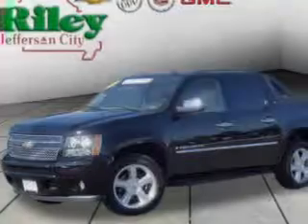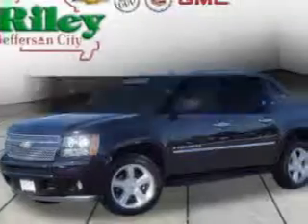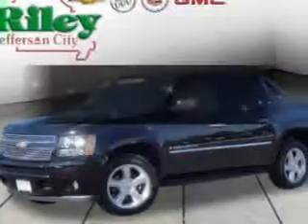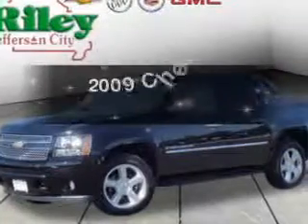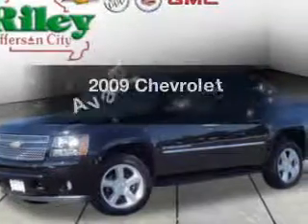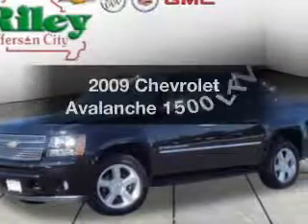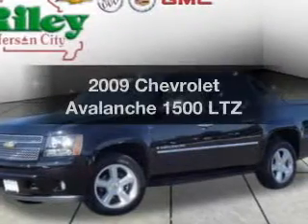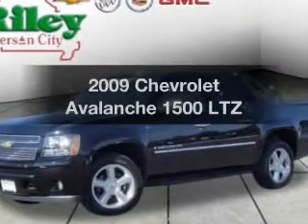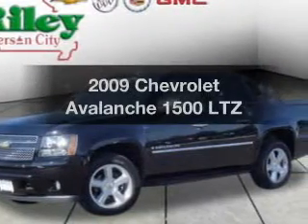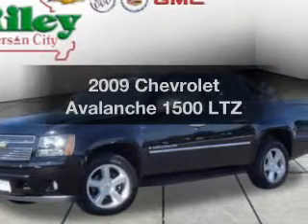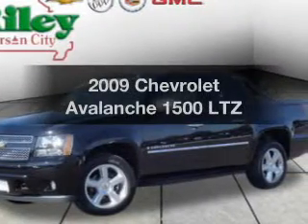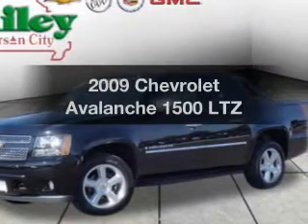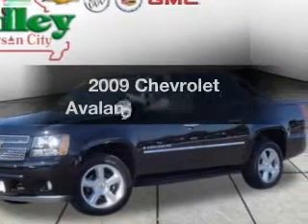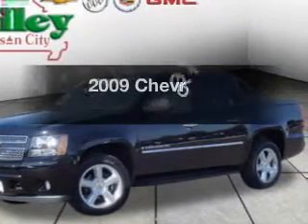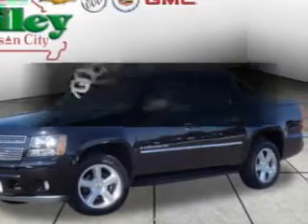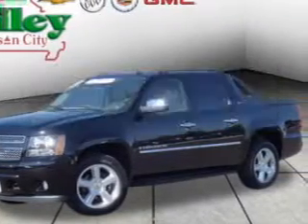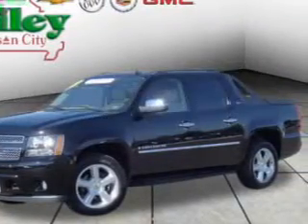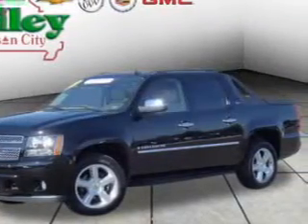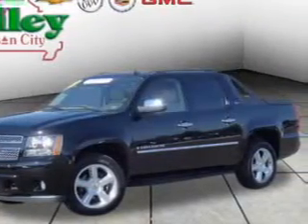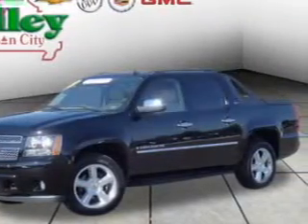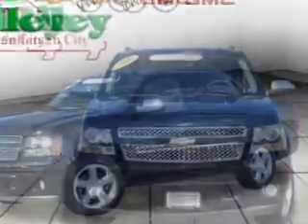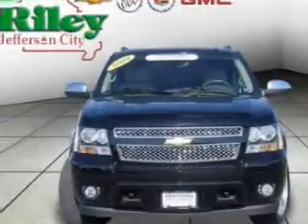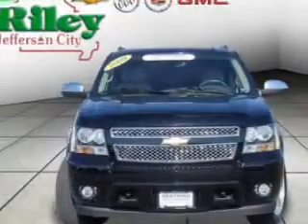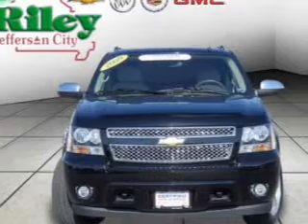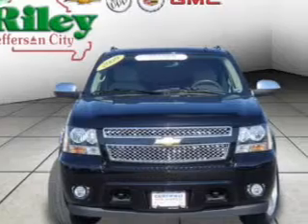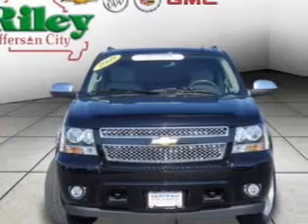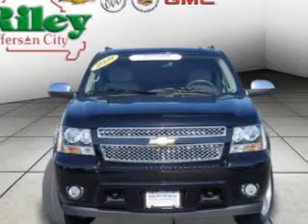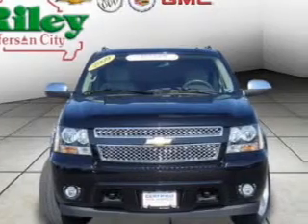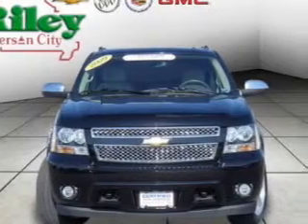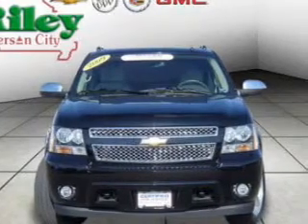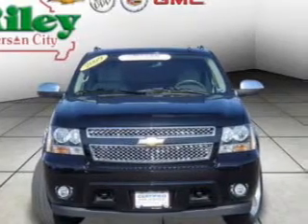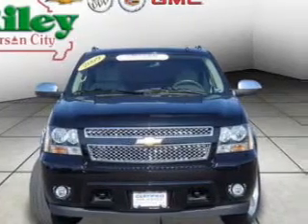Get noticed in this 2009 Chevrolet Avalanche. Everything you need under one roof with this great vehicle.